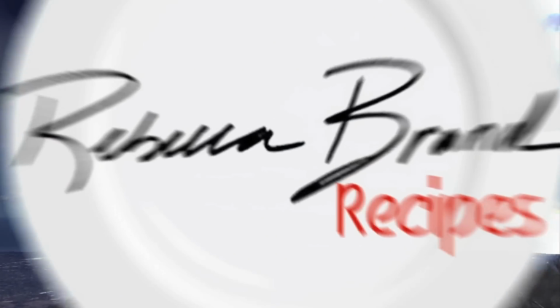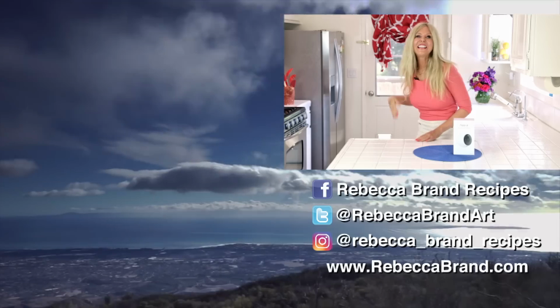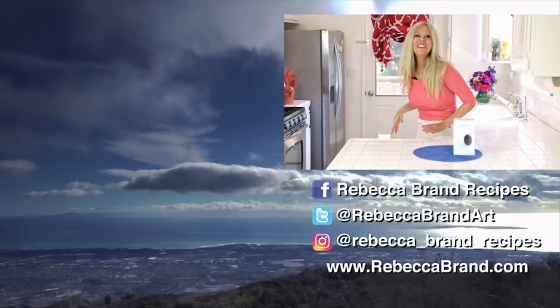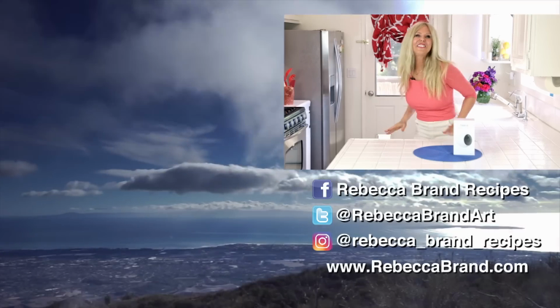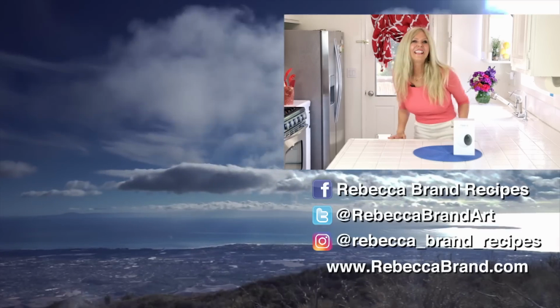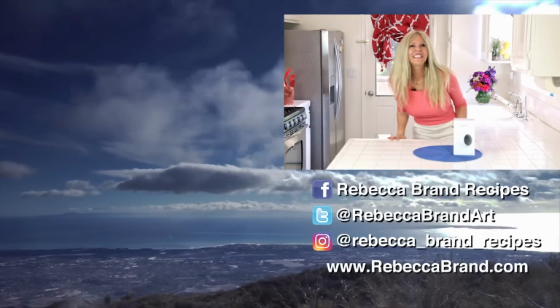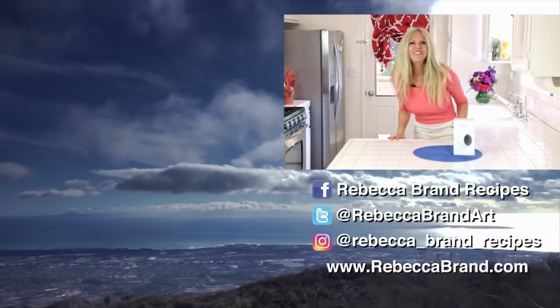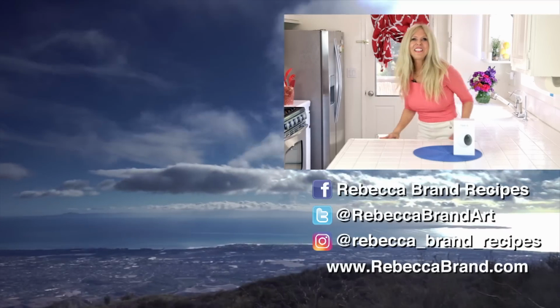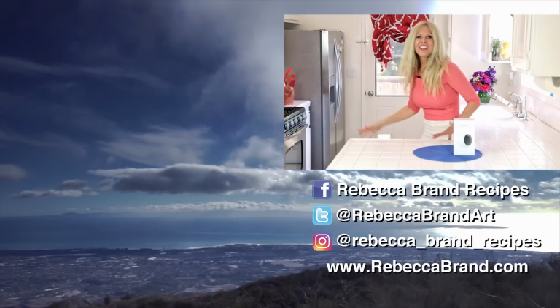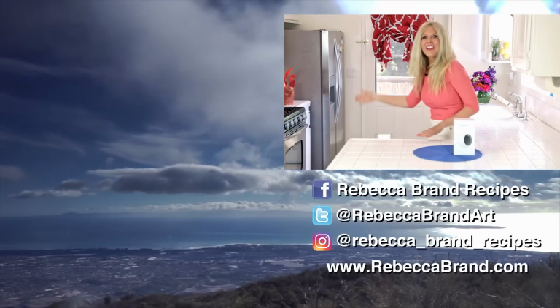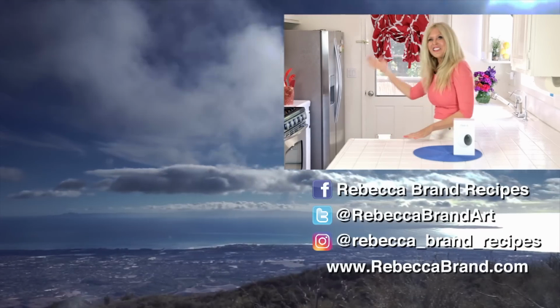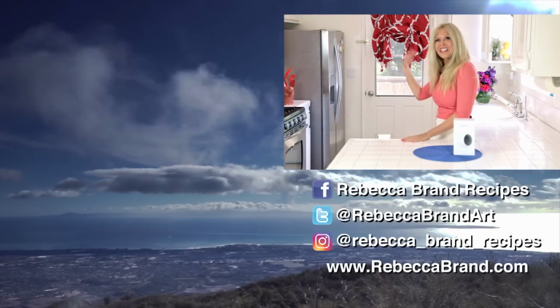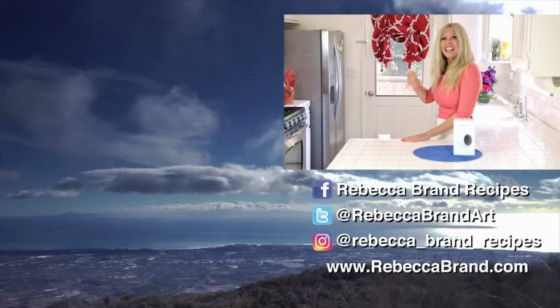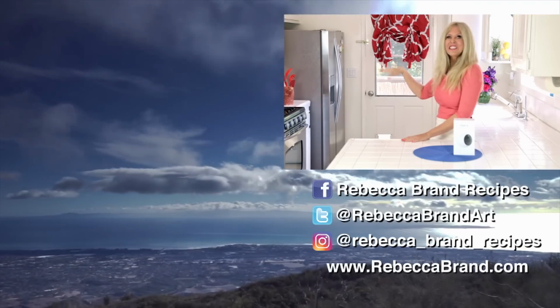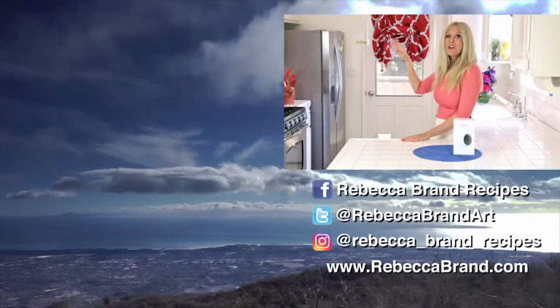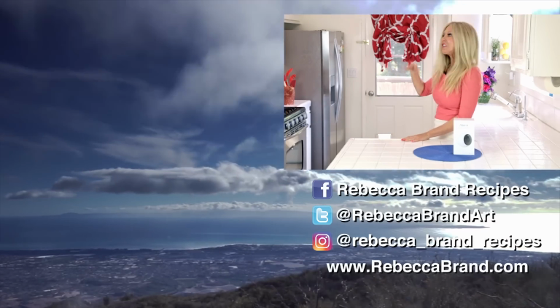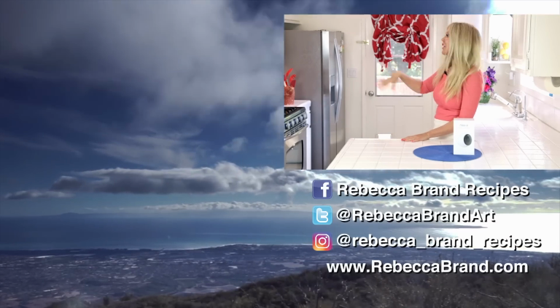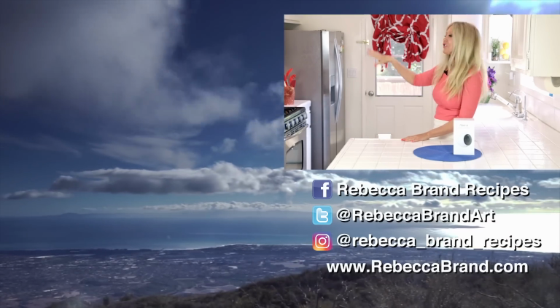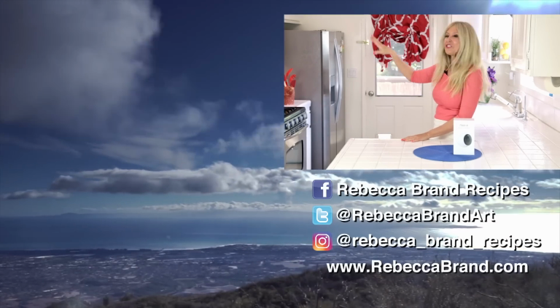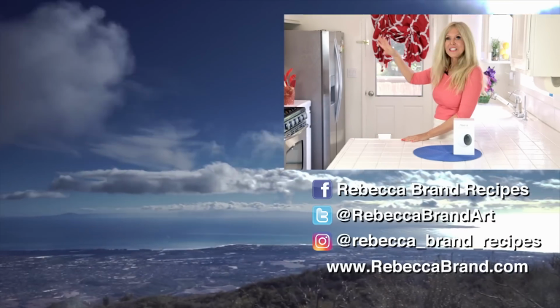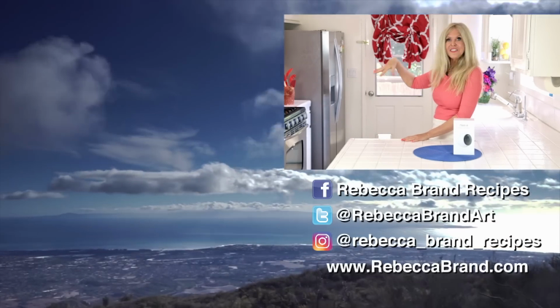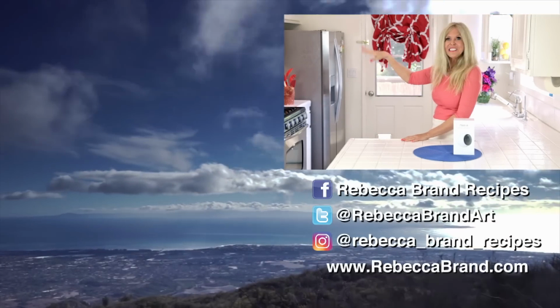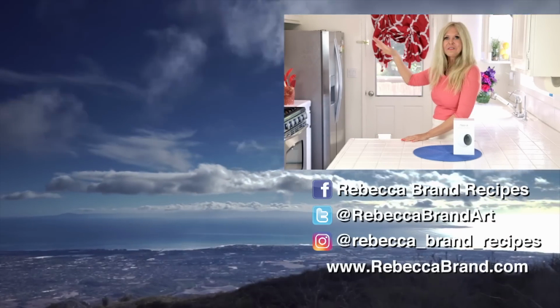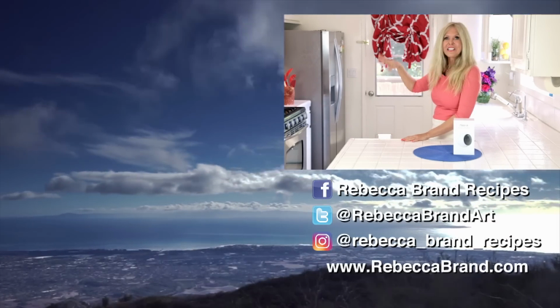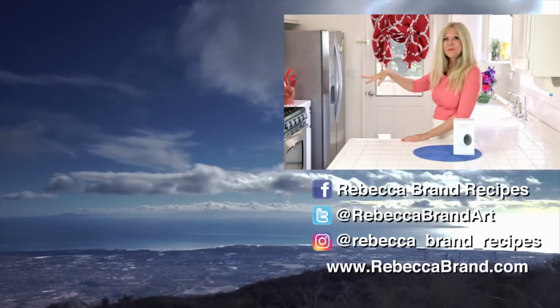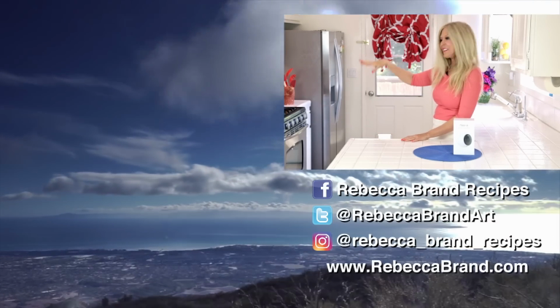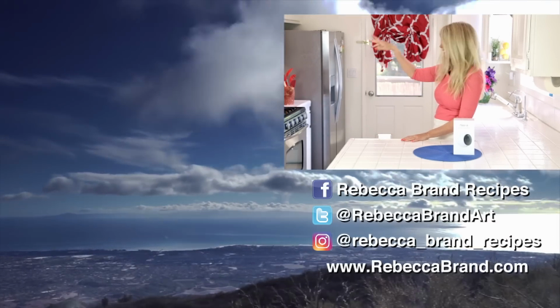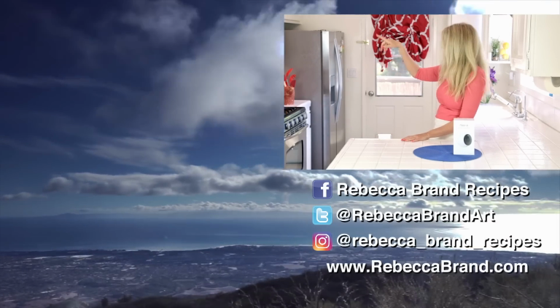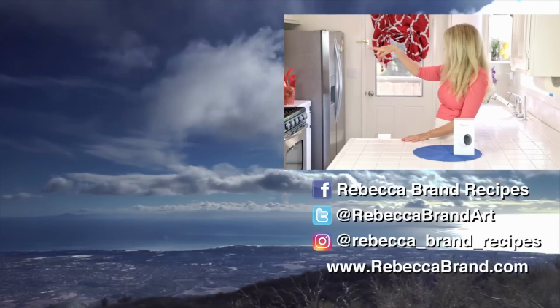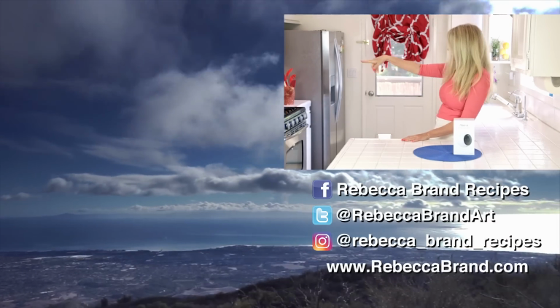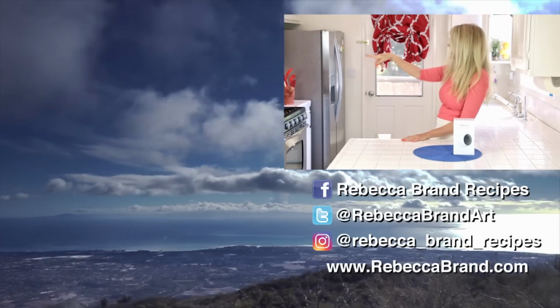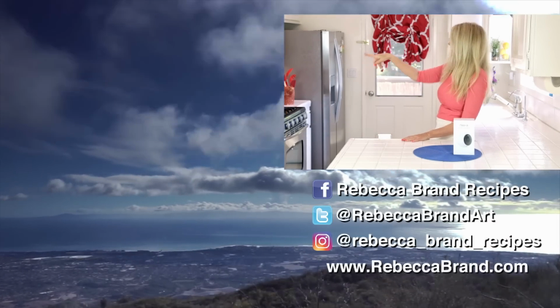If you liked this video, check out some more over here — there's even some recipes. Just click.